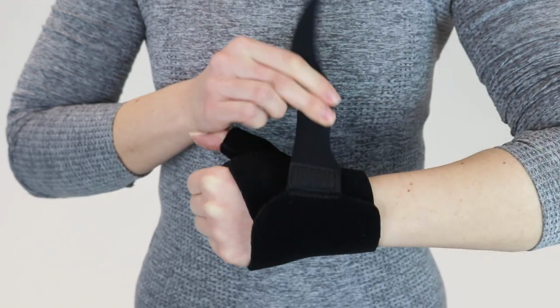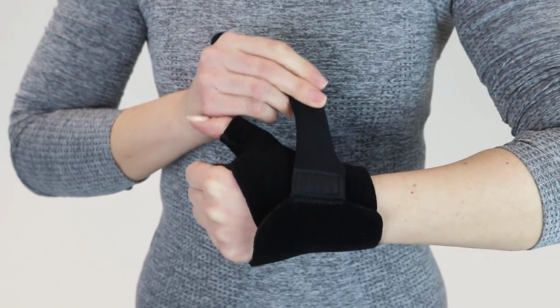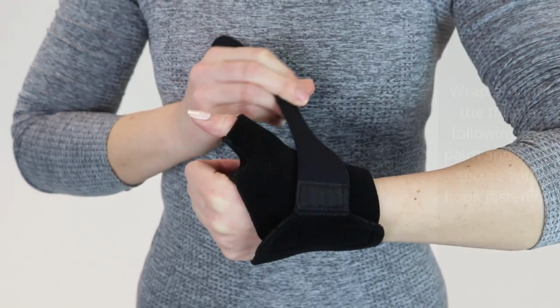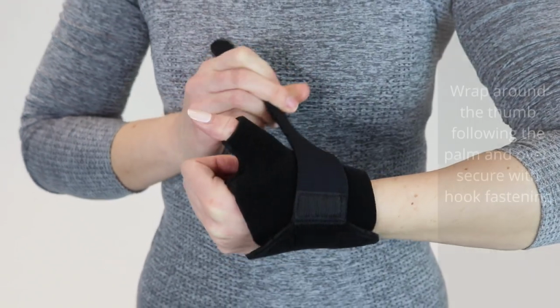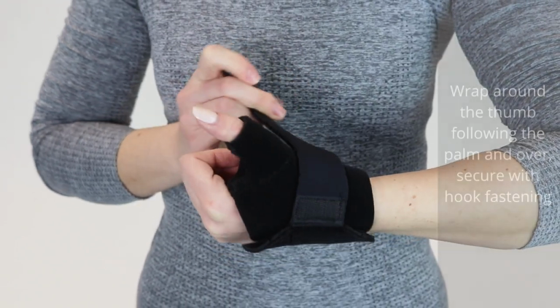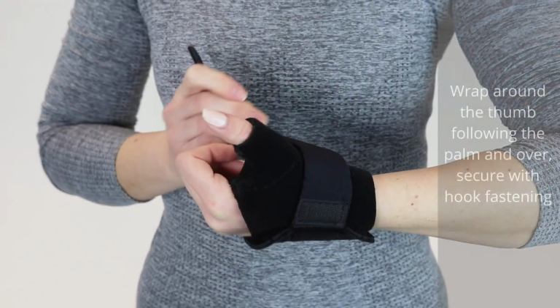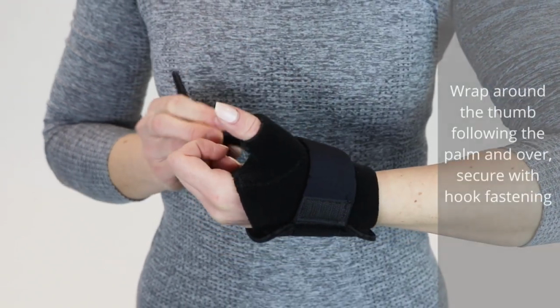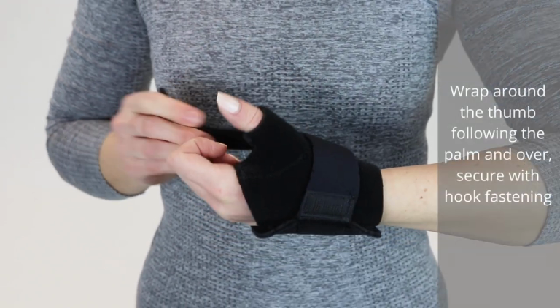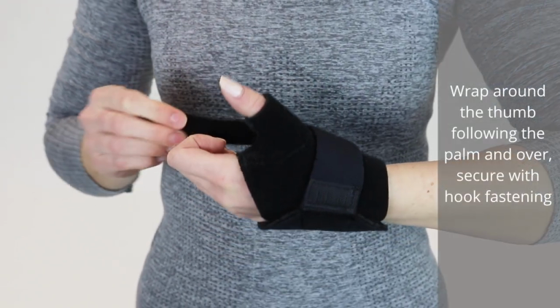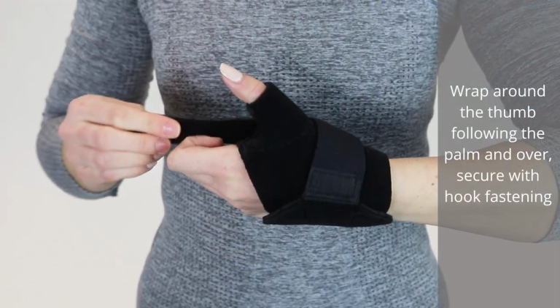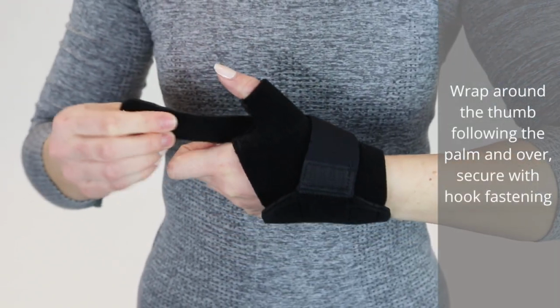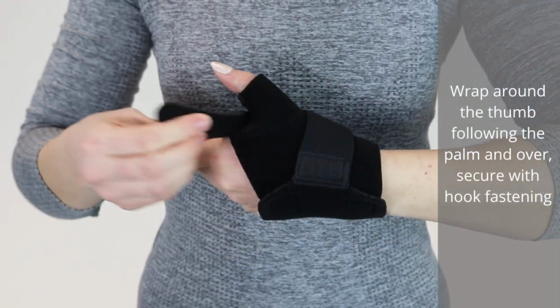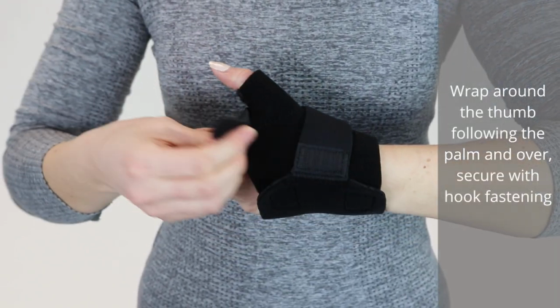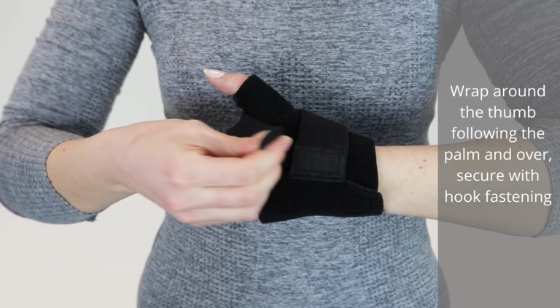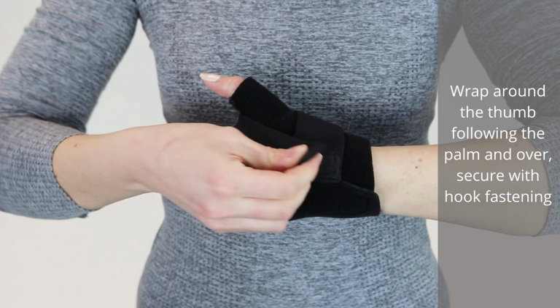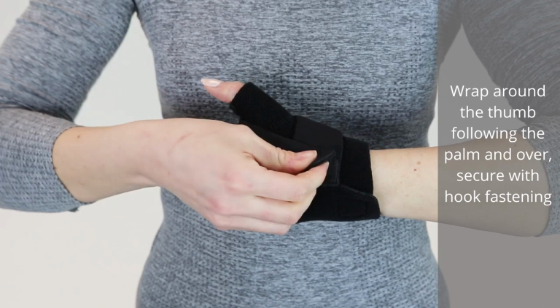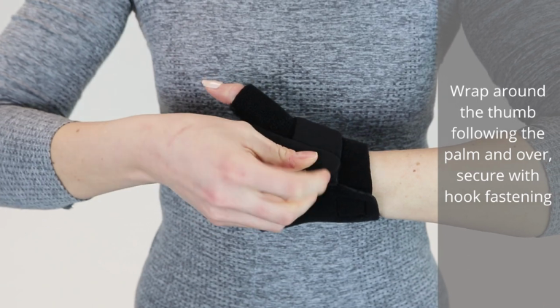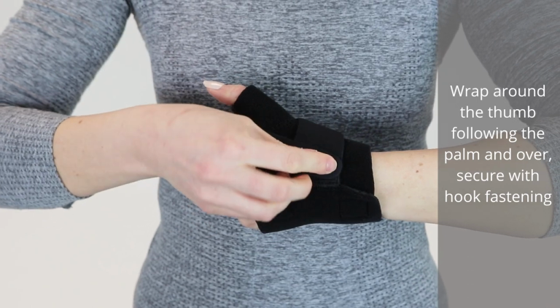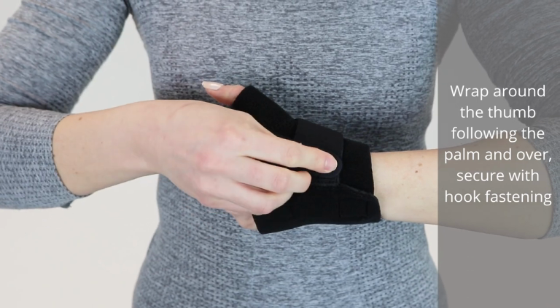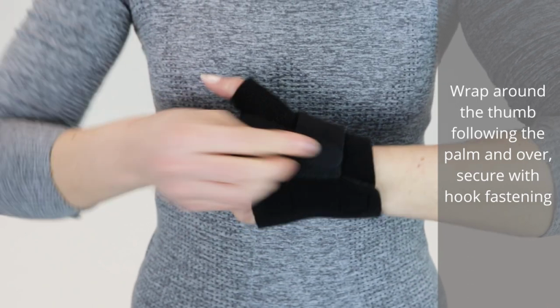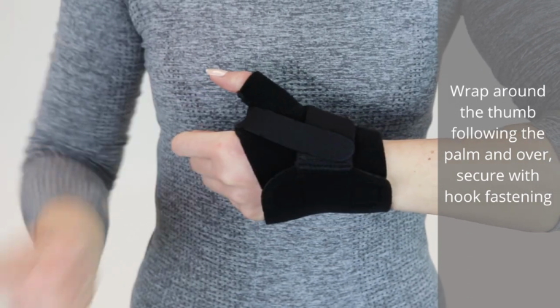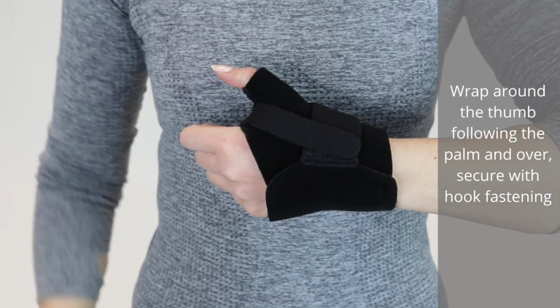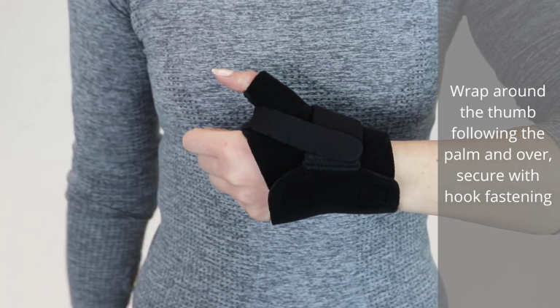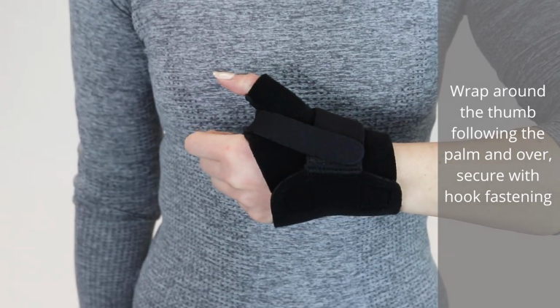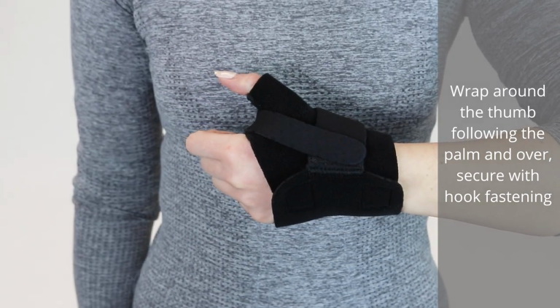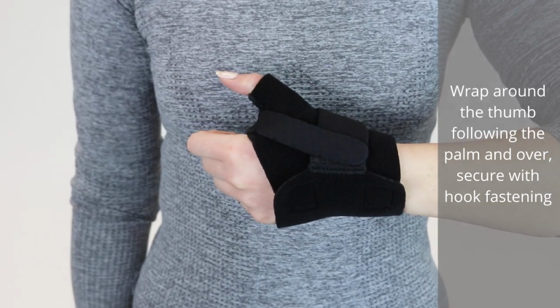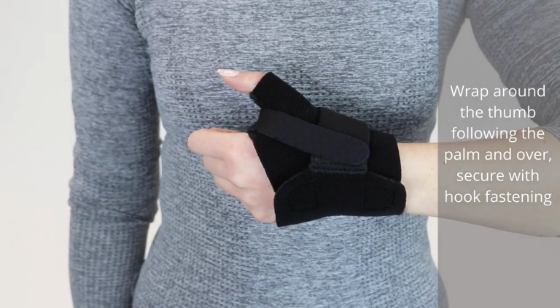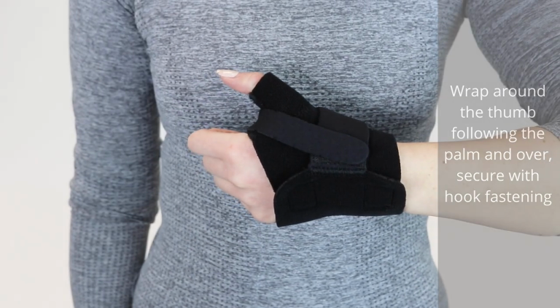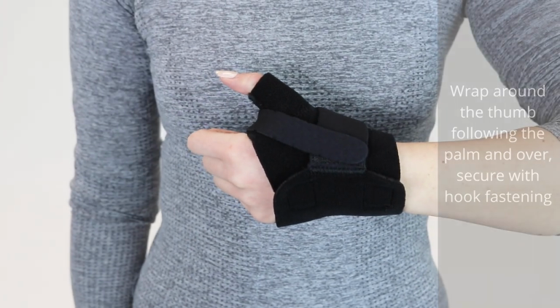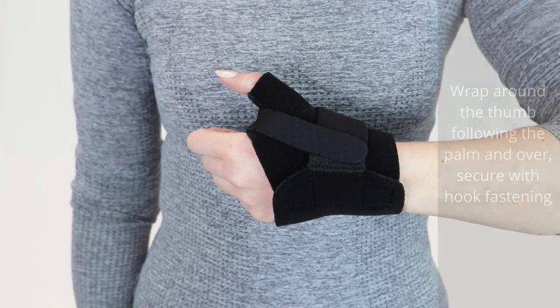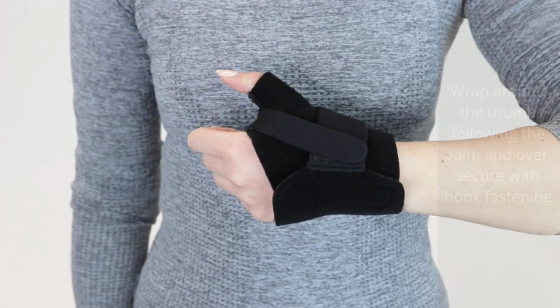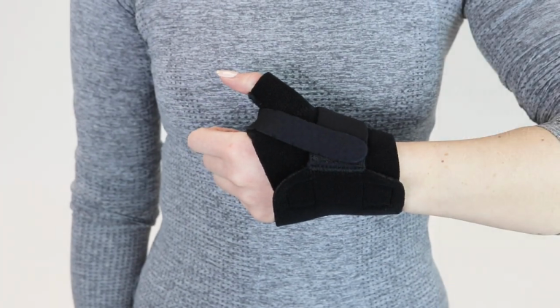Wrap around the thumb, following the palm and over. Secure with the hook fastening.